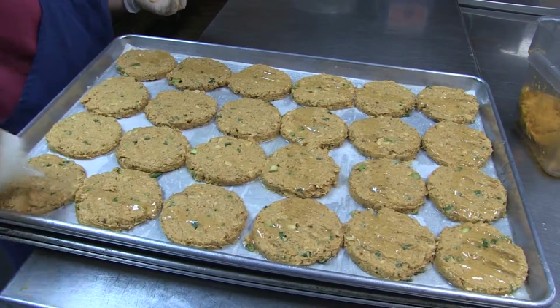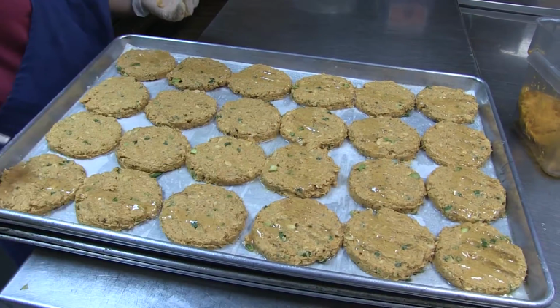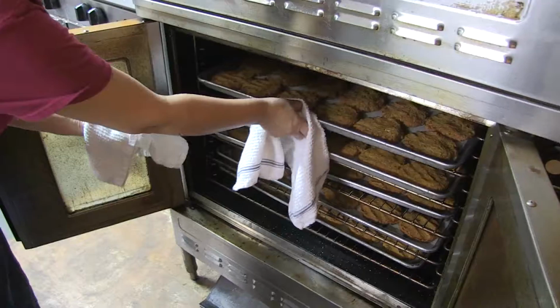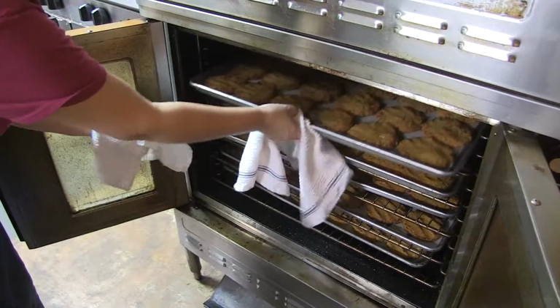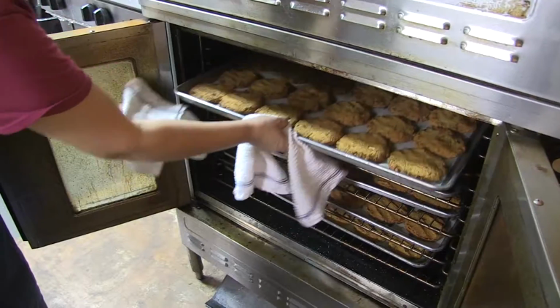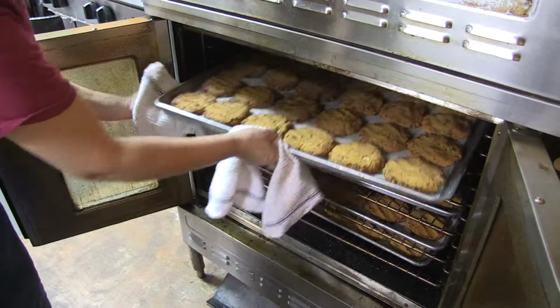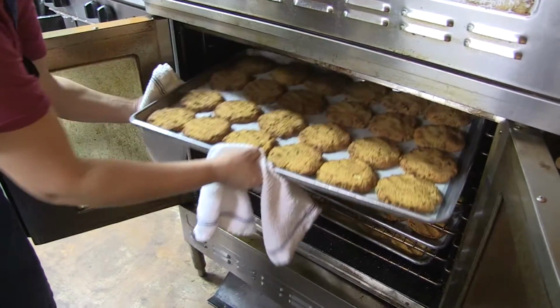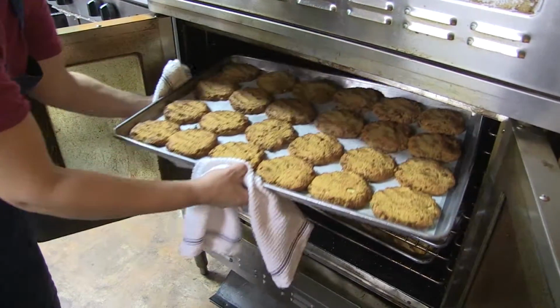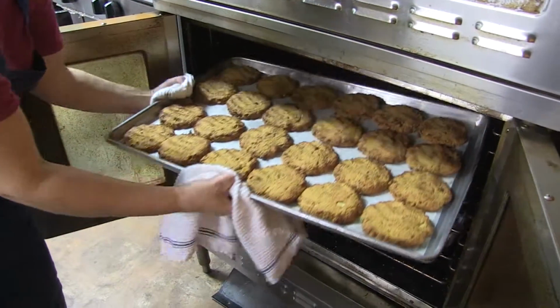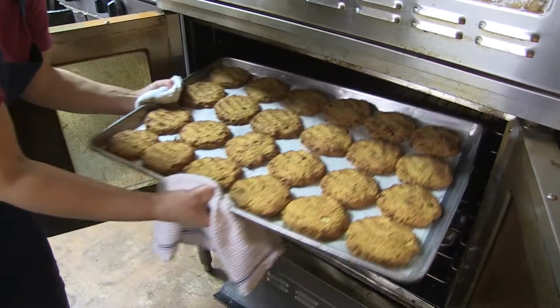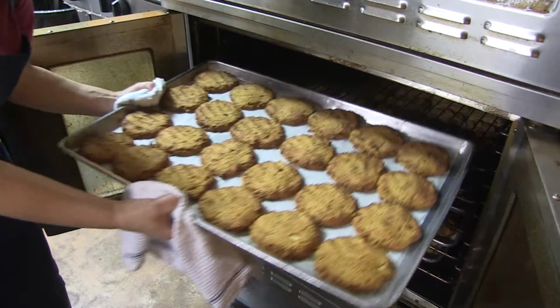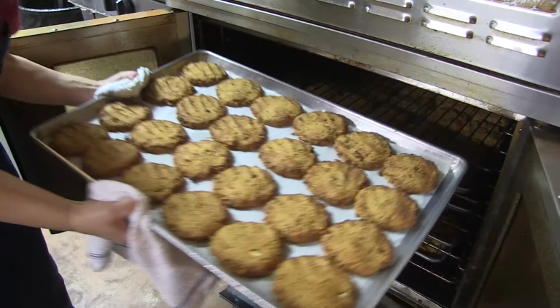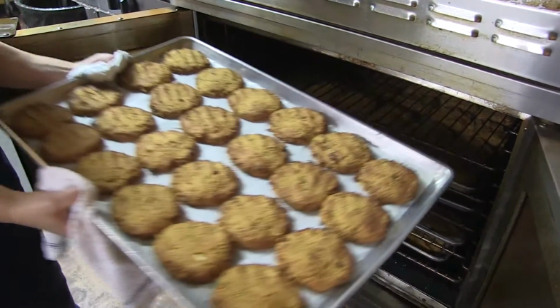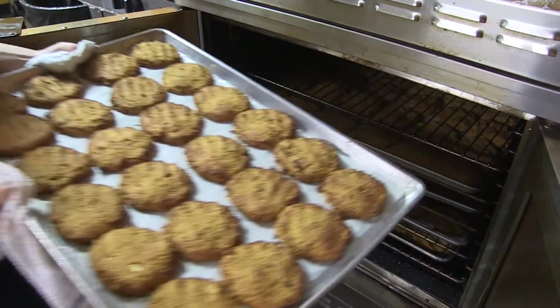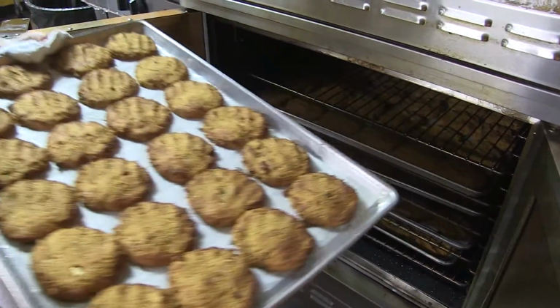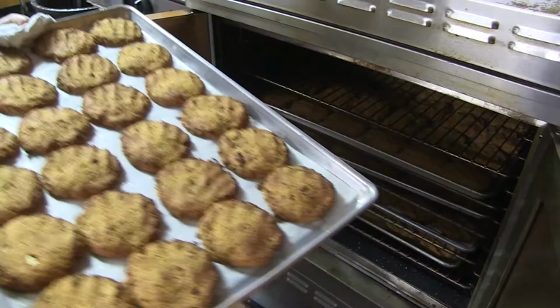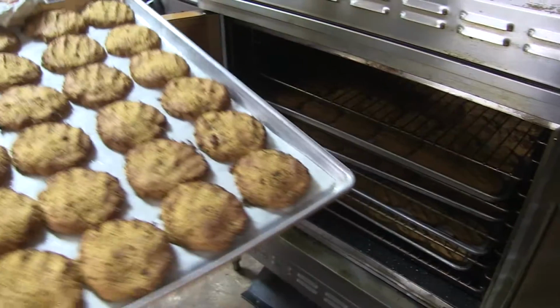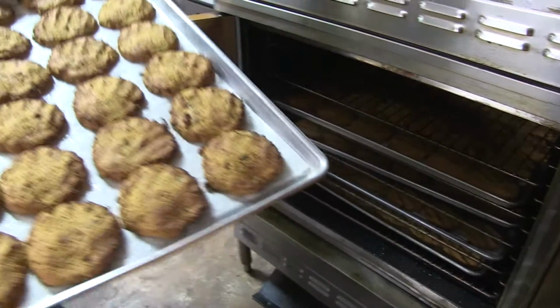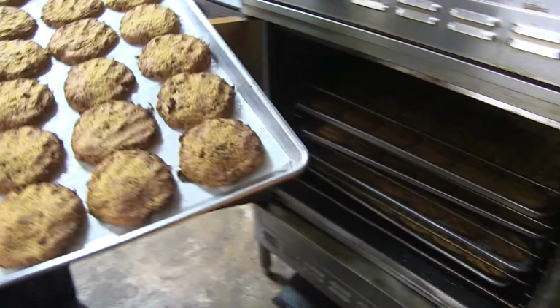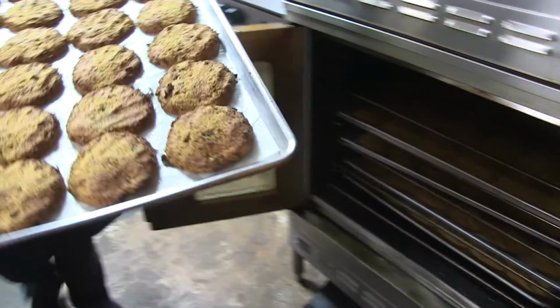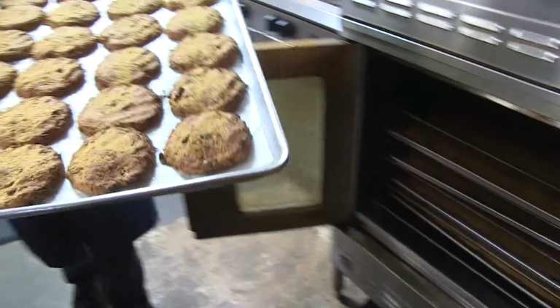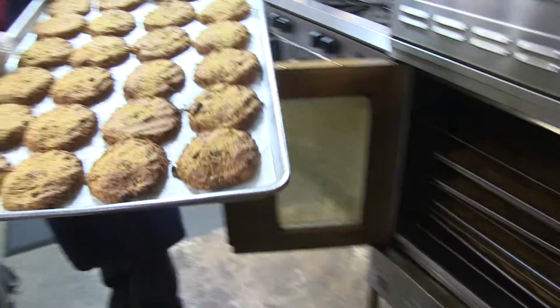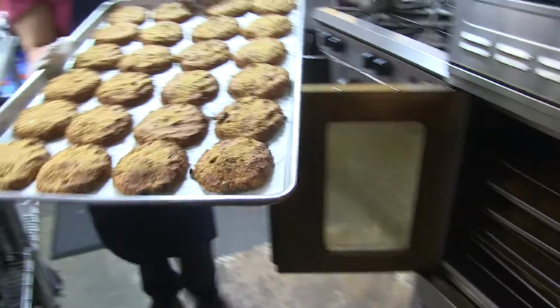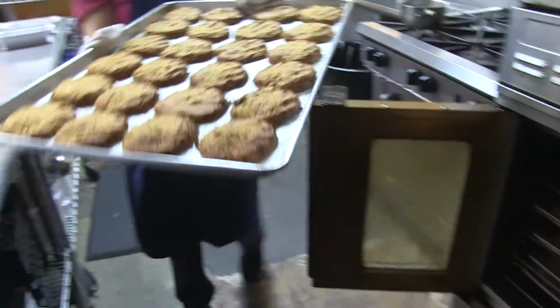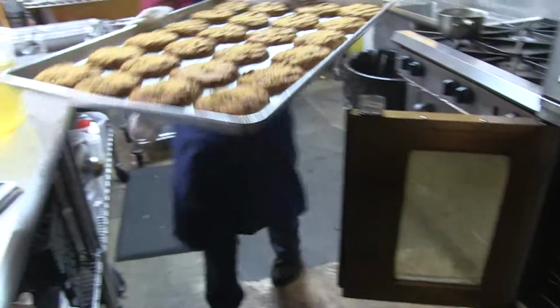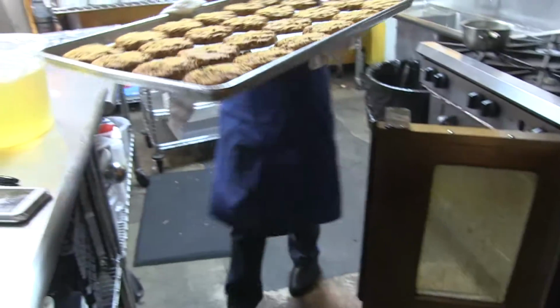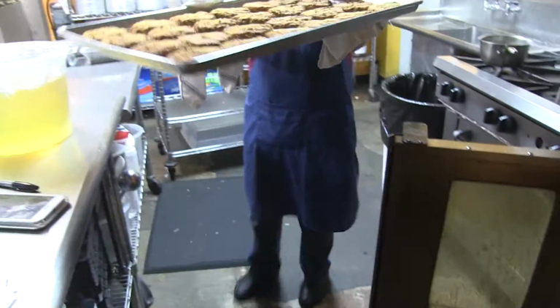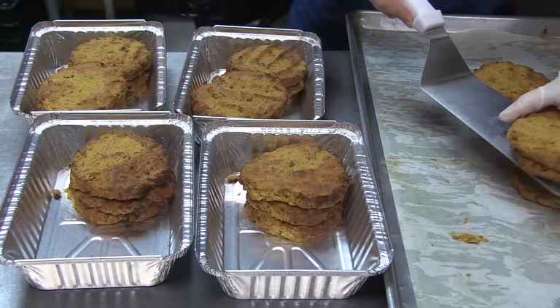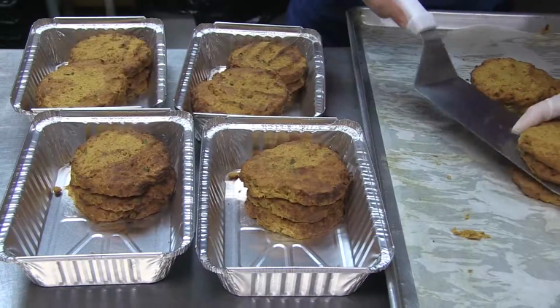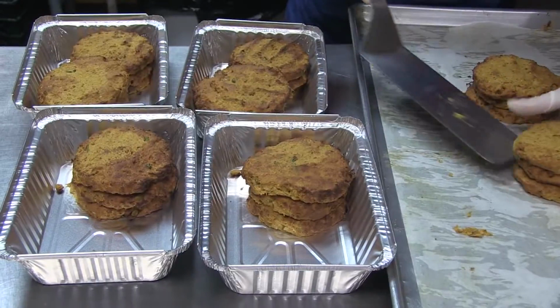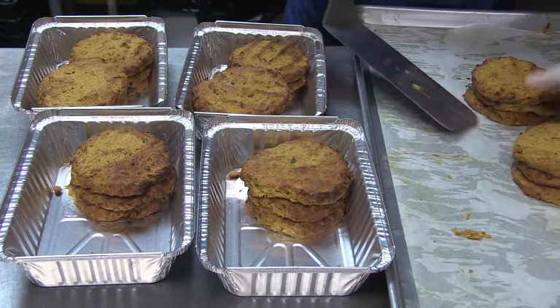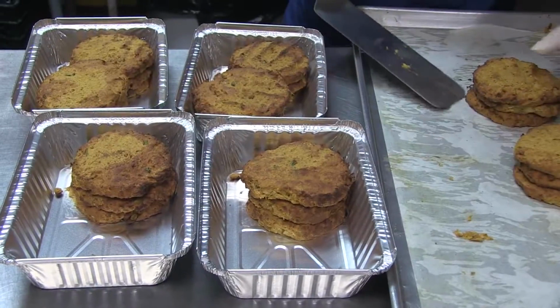We bake the cakes for twenty minutes, and then we turn and bake another ten minutes. We let them cool.